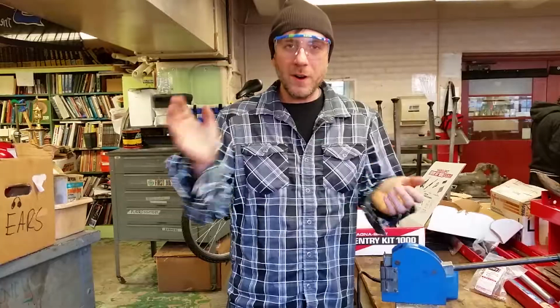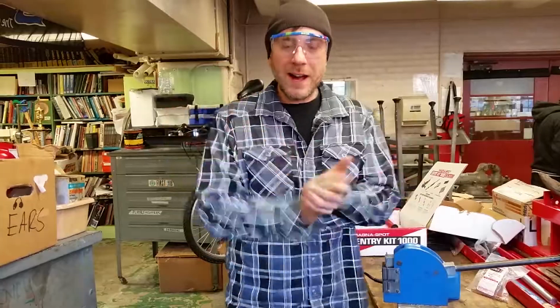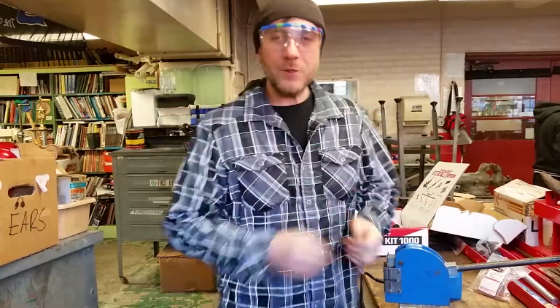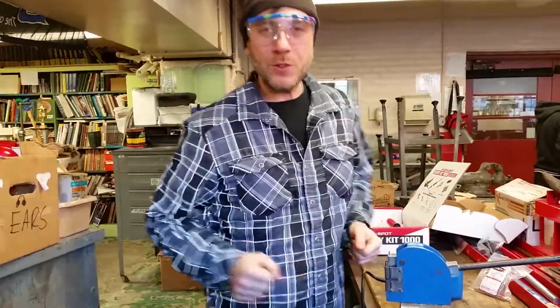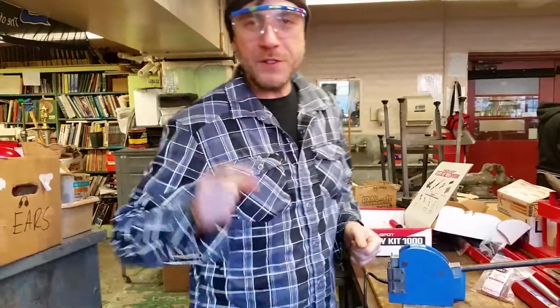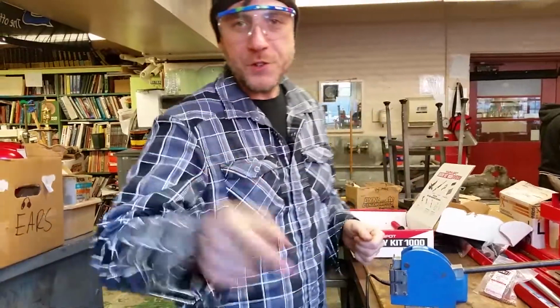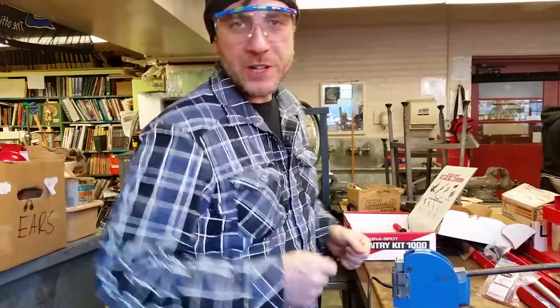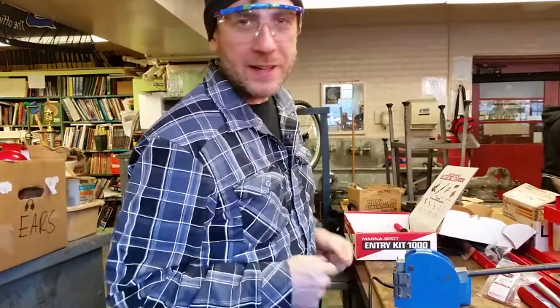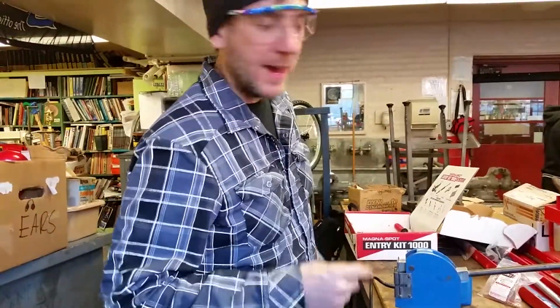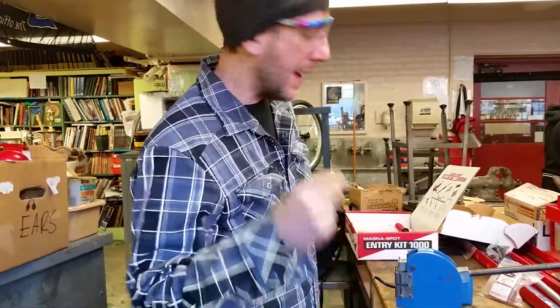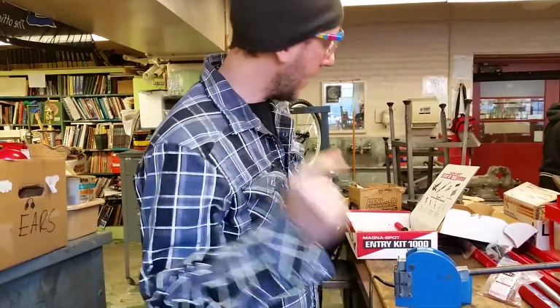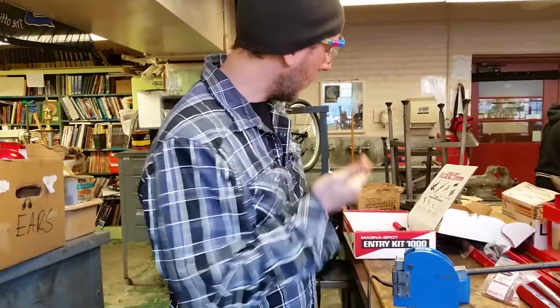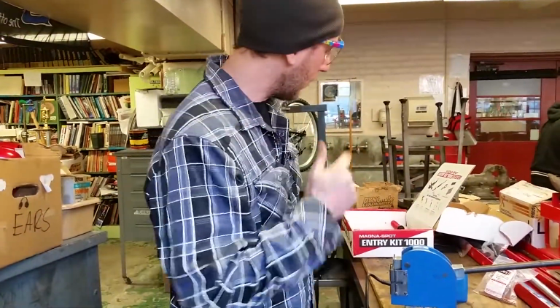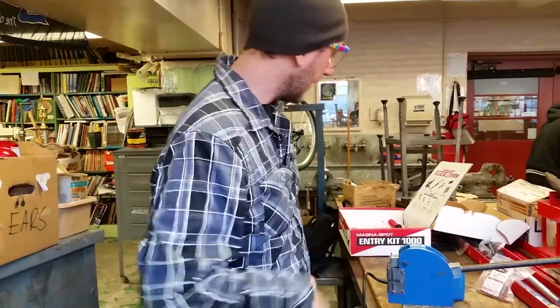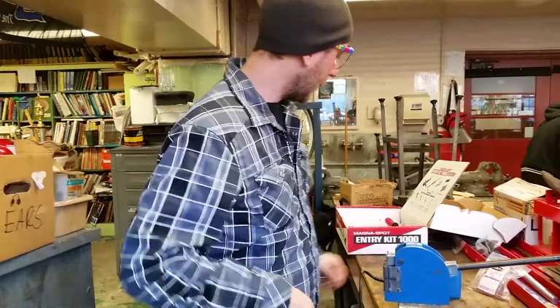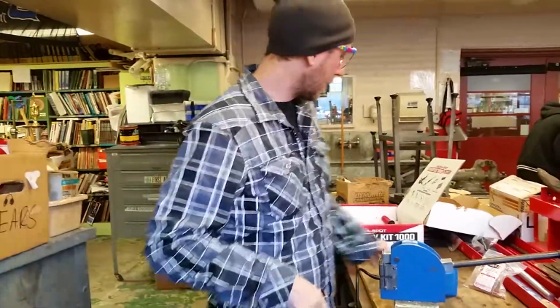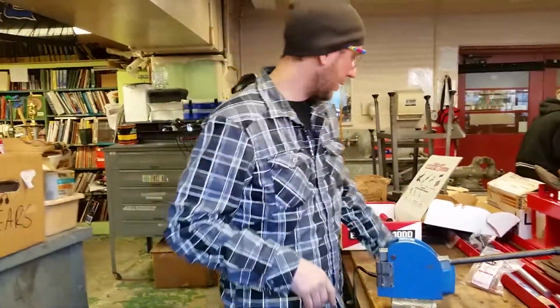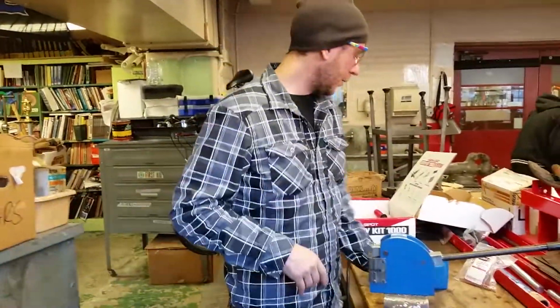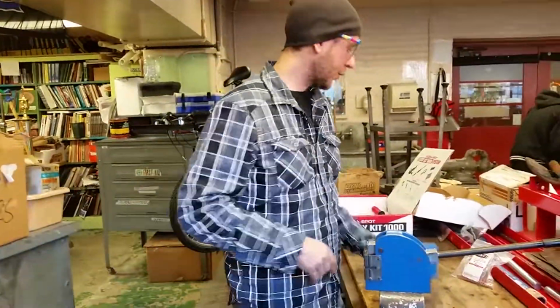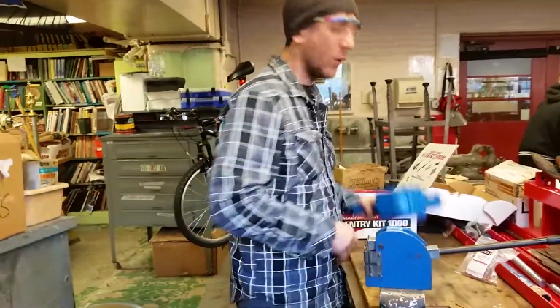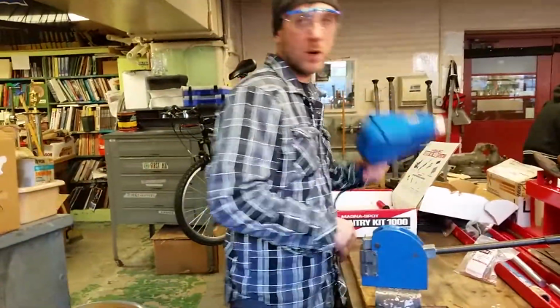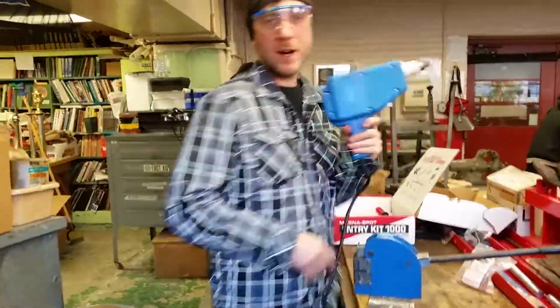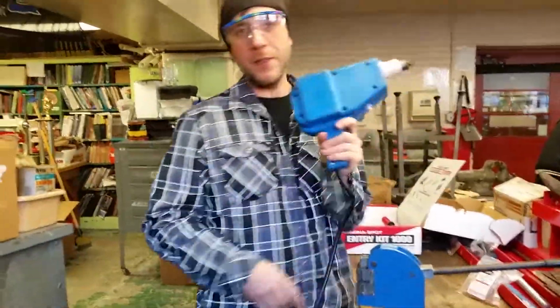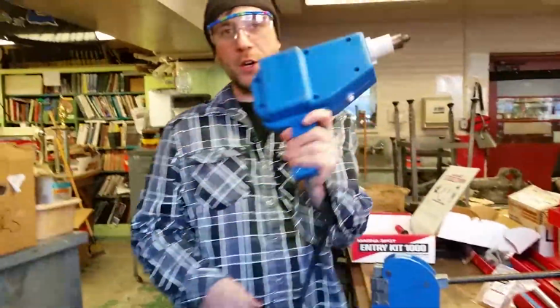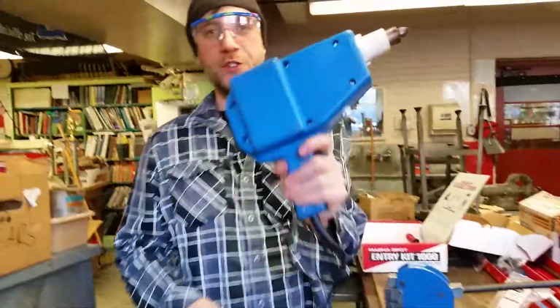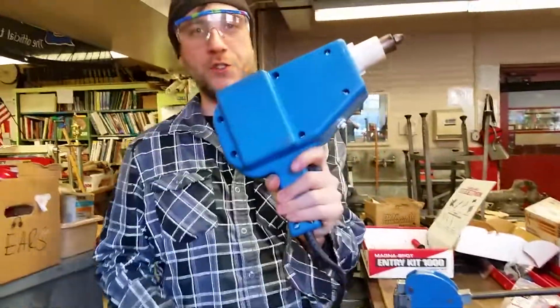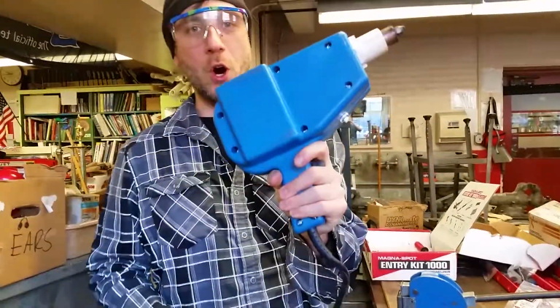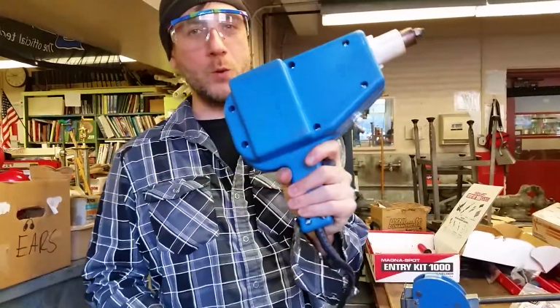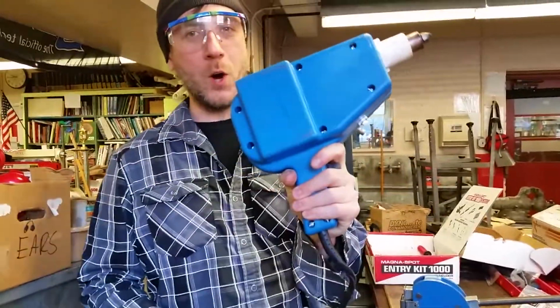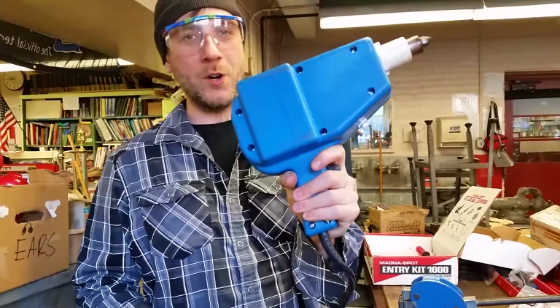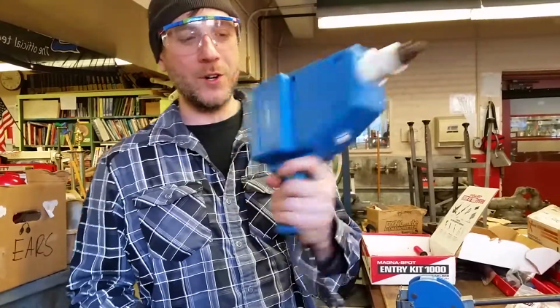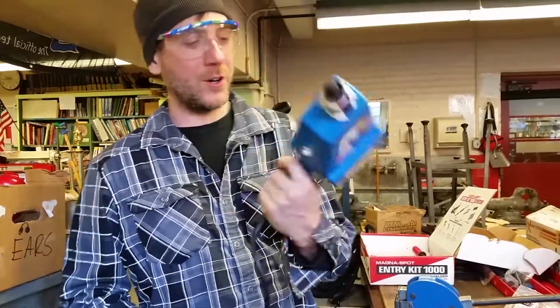Hi school, it's Mr. G and today we're going to work on the stud welder.